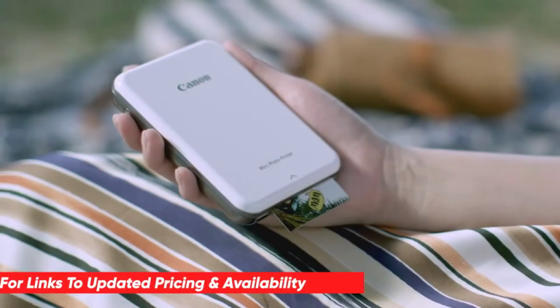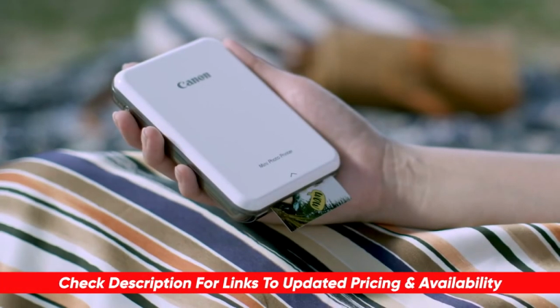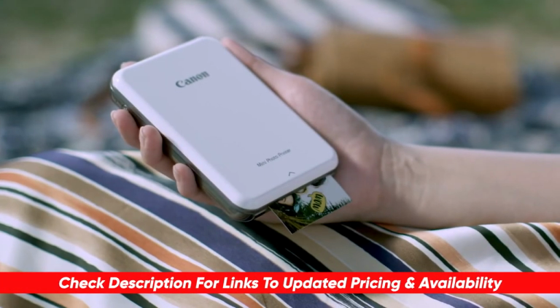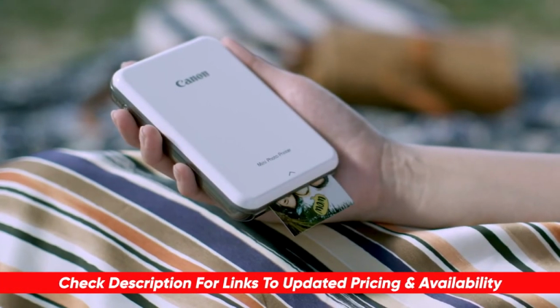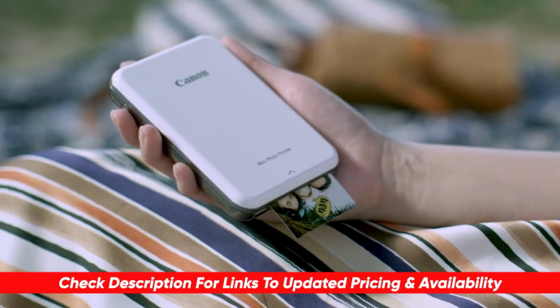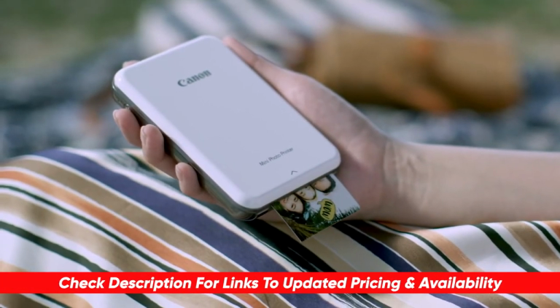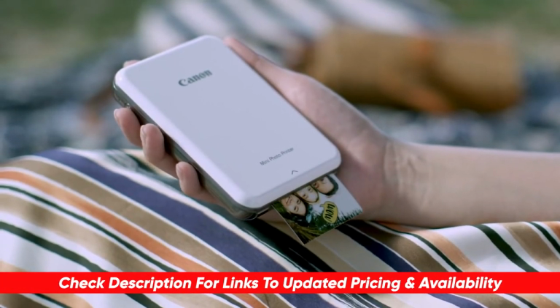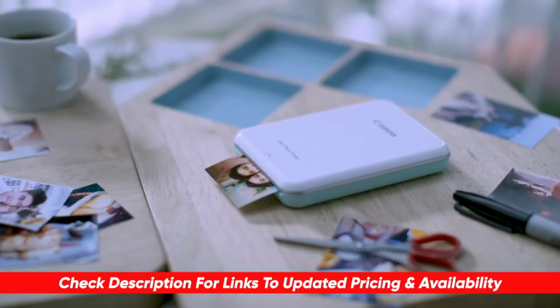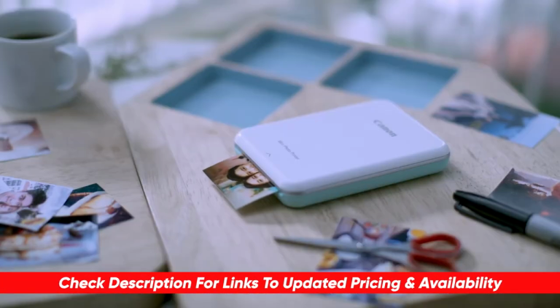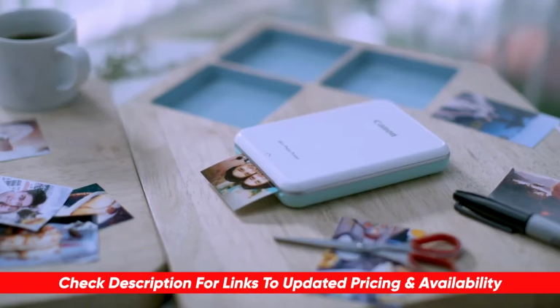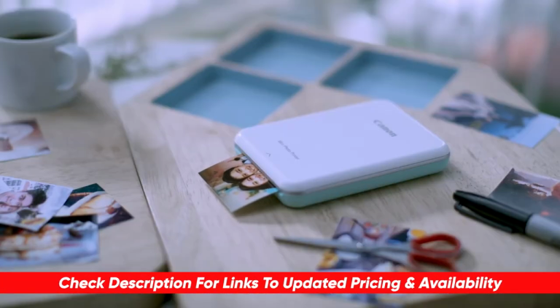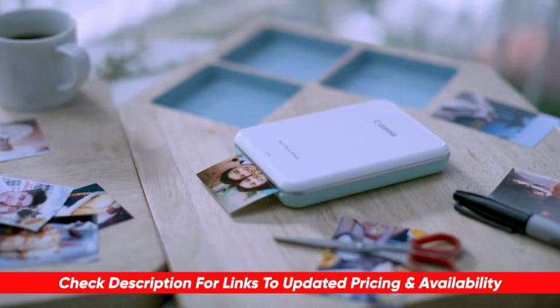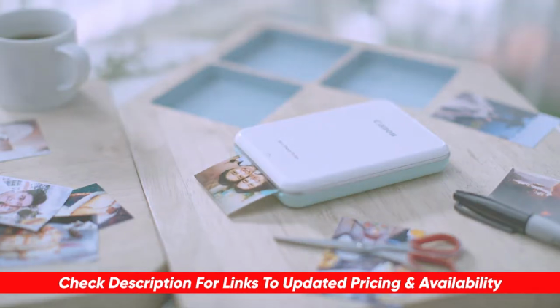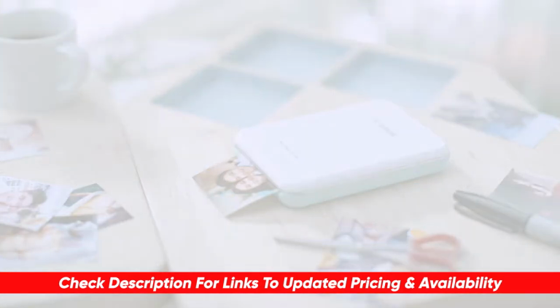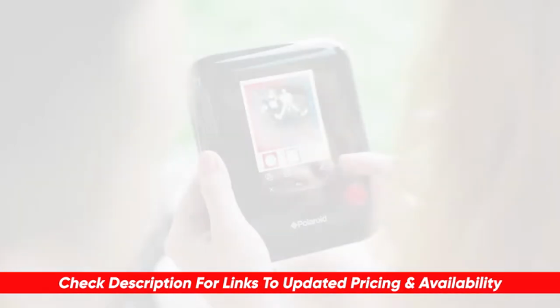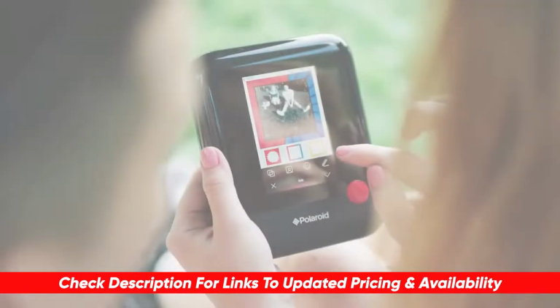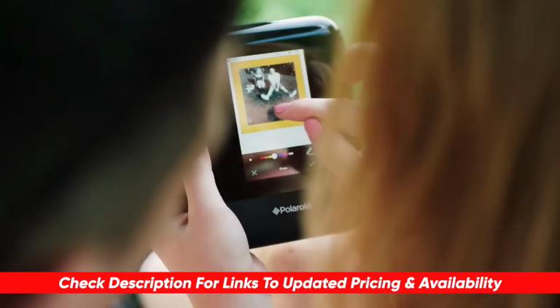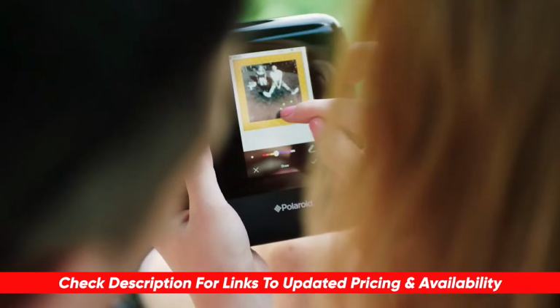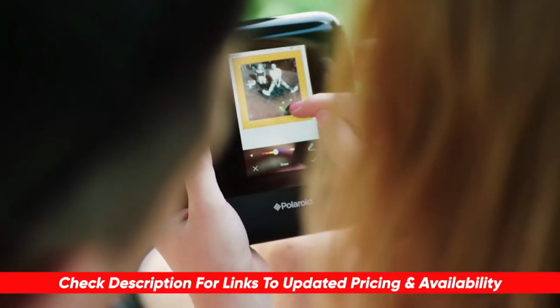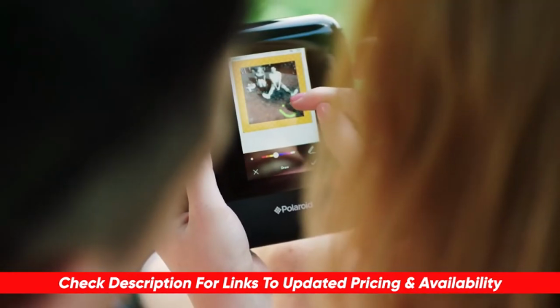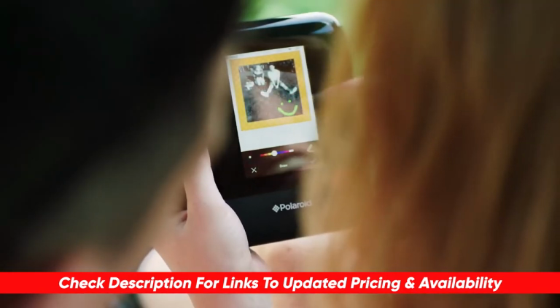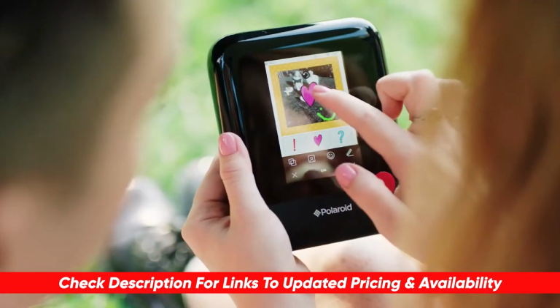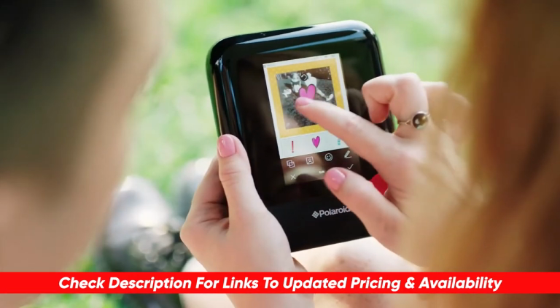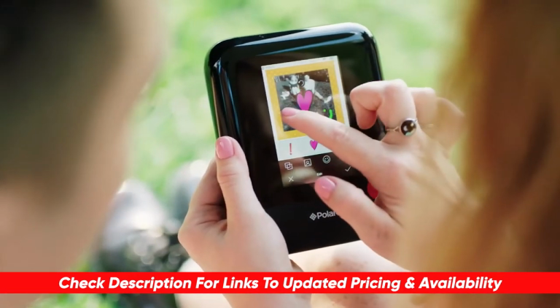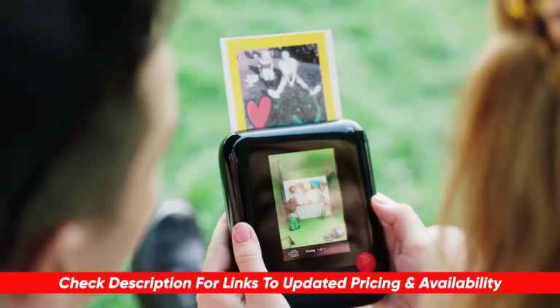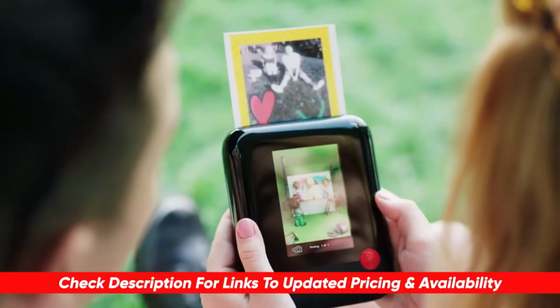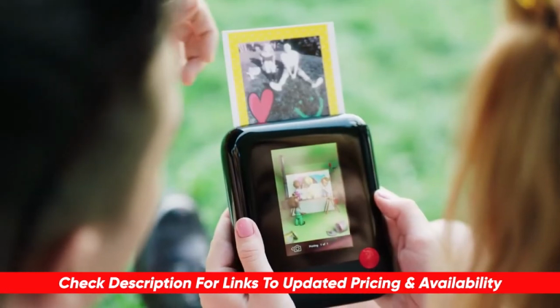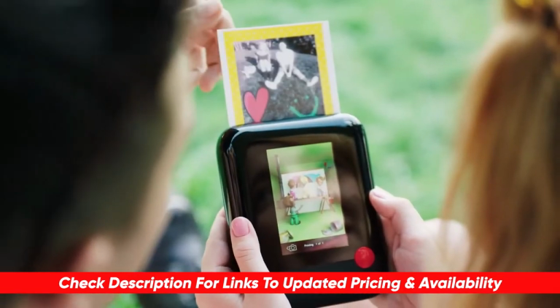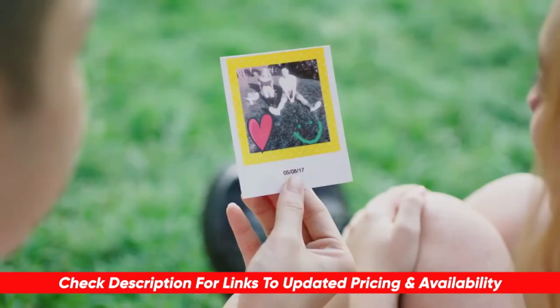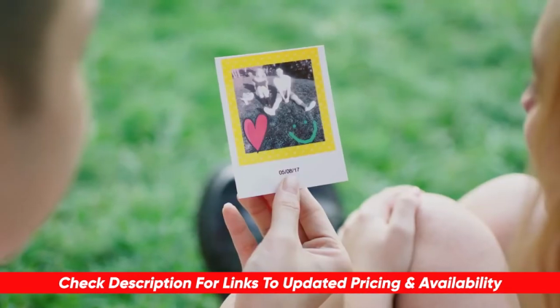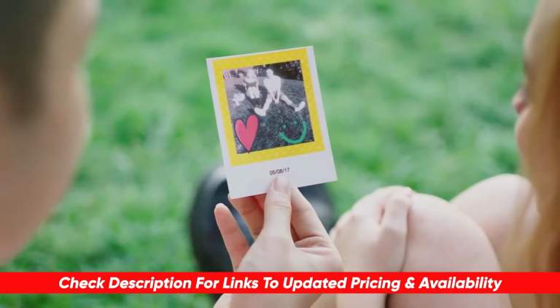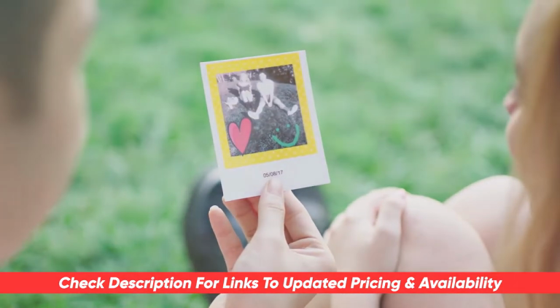So let's talk about three portable pocket printers on the market today that you should consider. I'll also be dropping all links to these products in the description so that you can snag your own at the latest deals when you're ready.